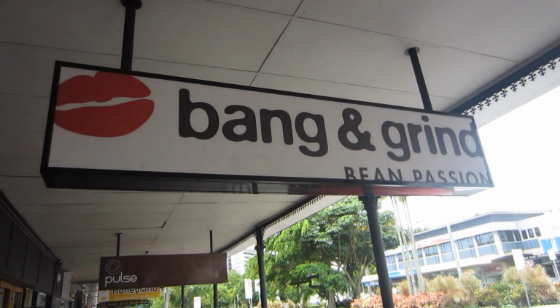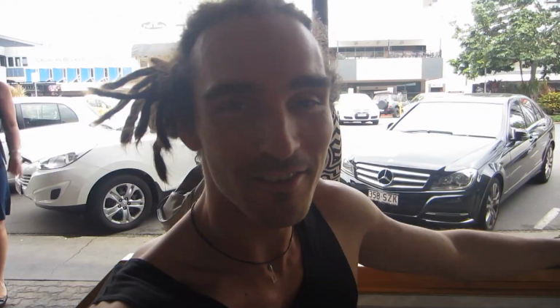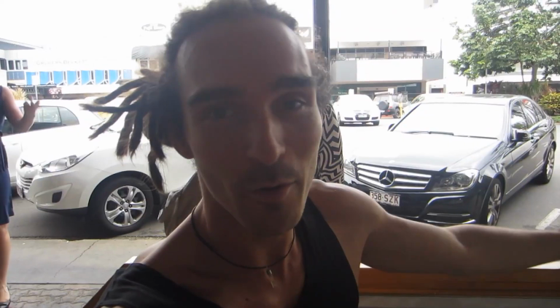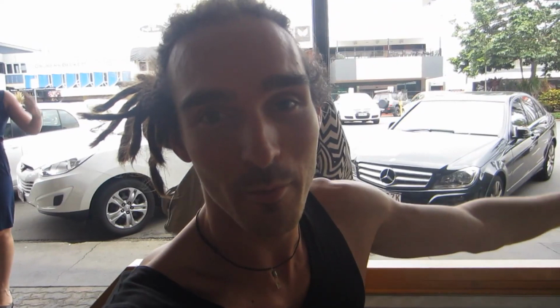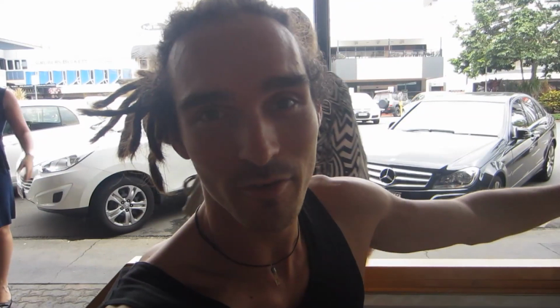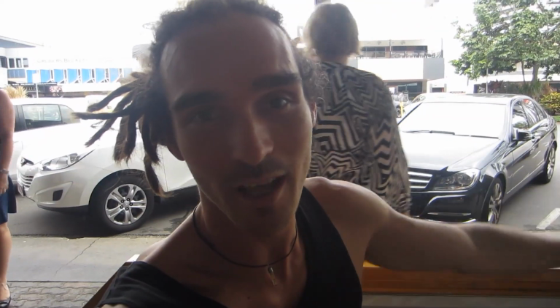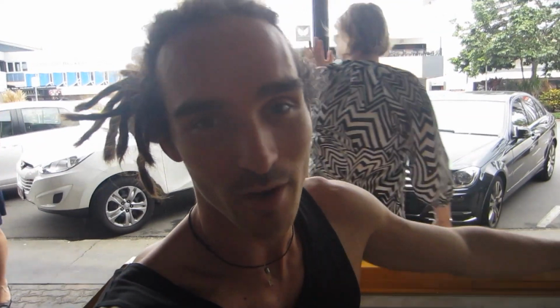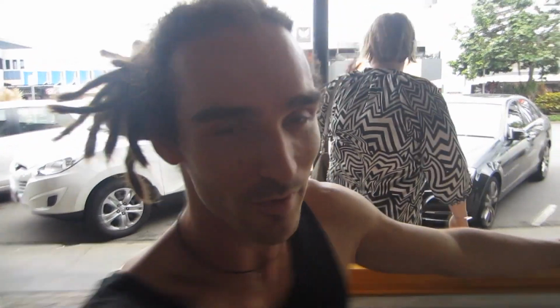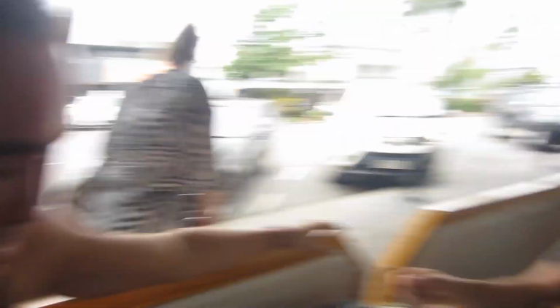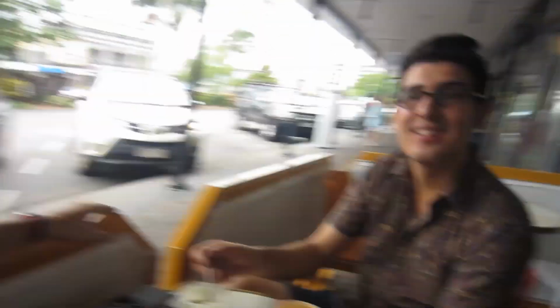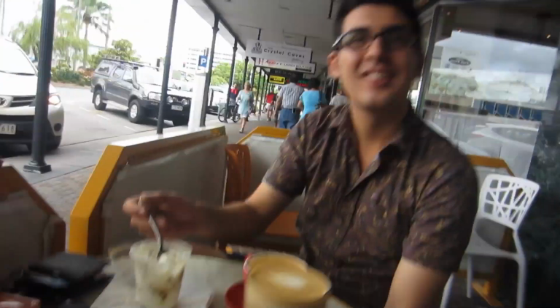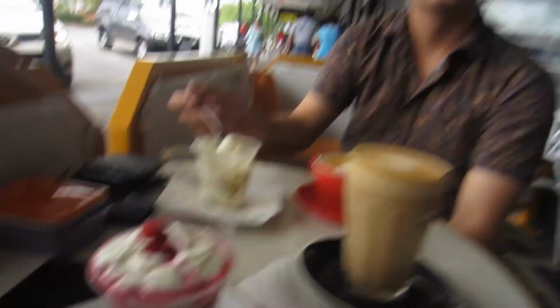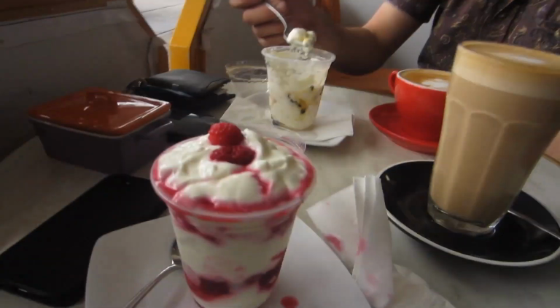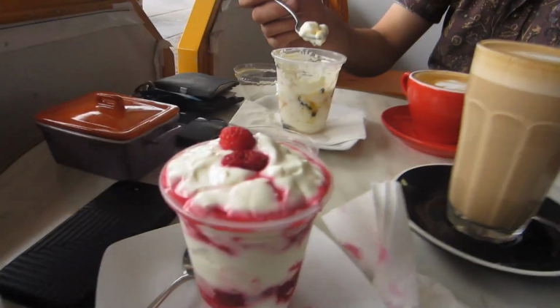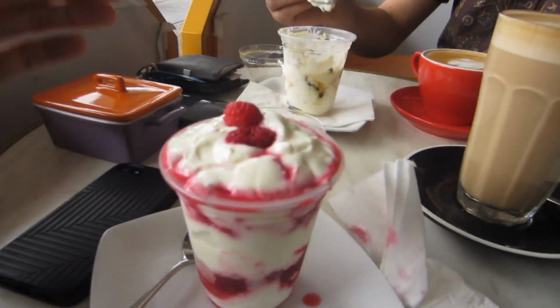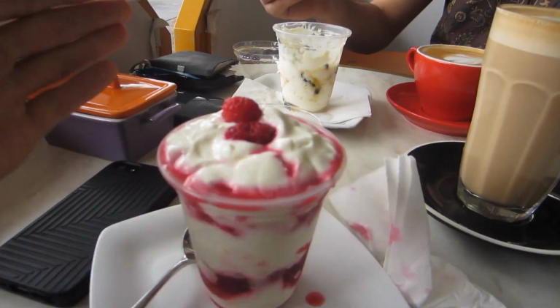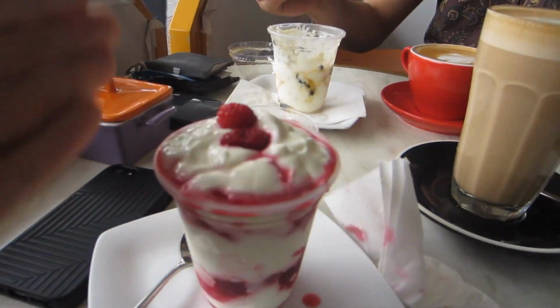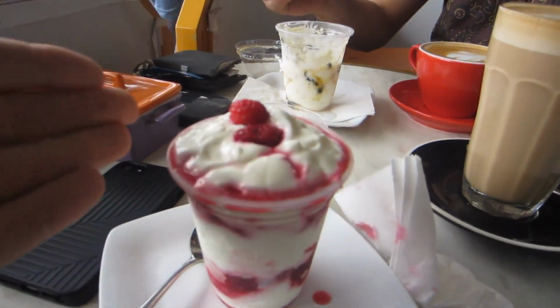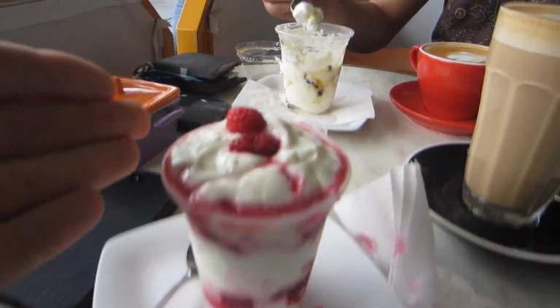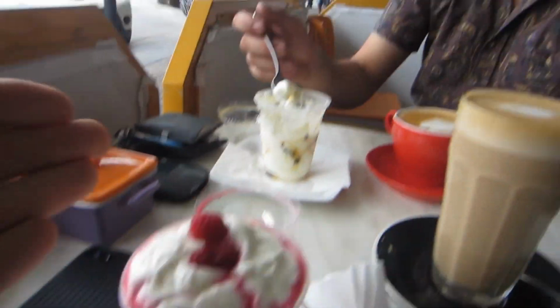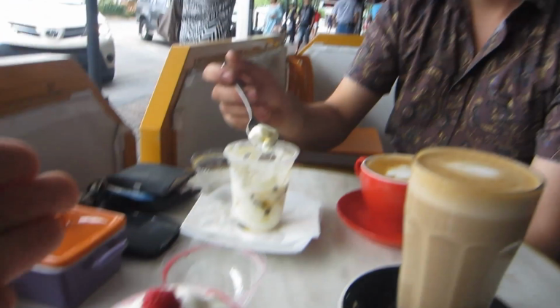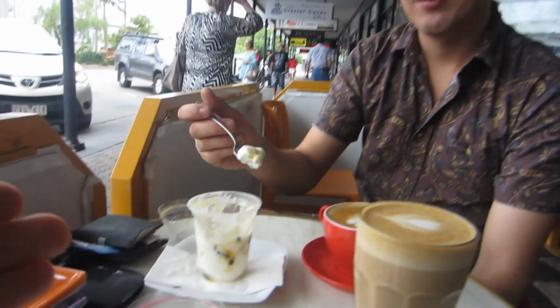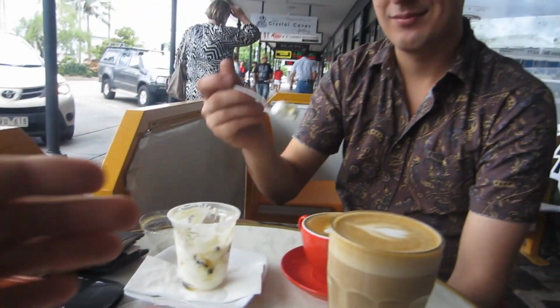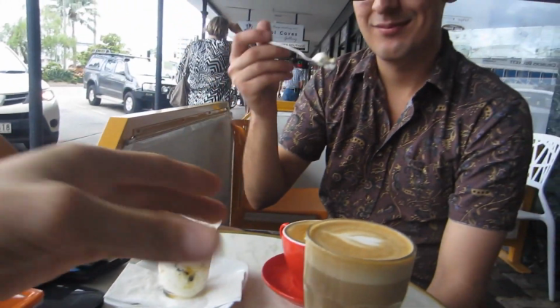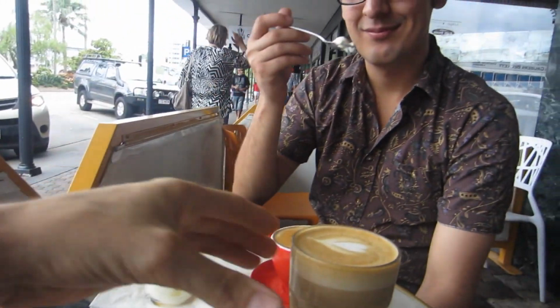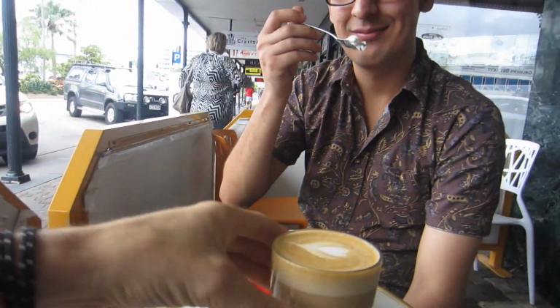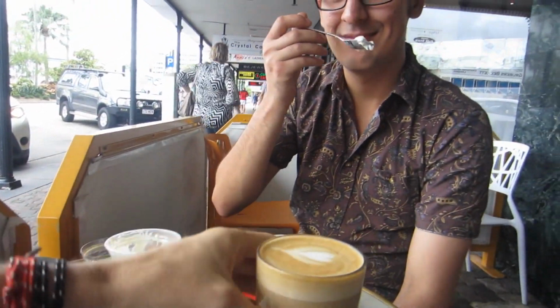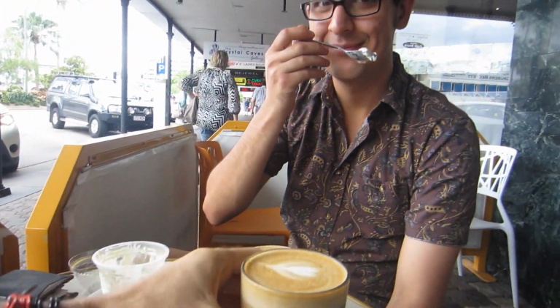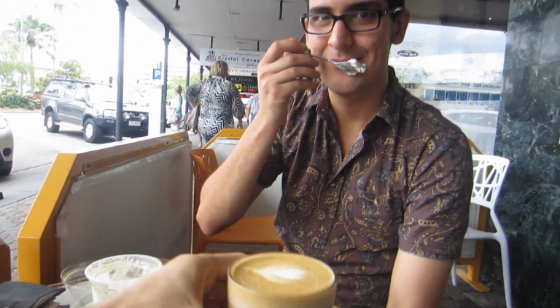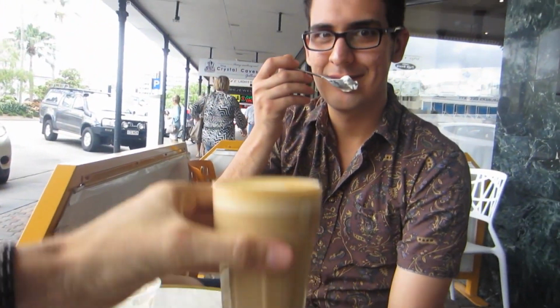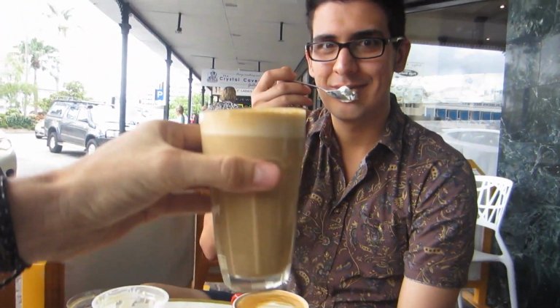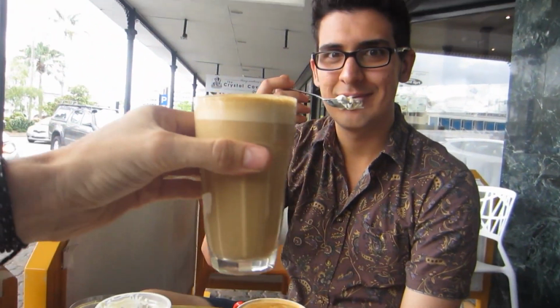We've come out for a late breakfast. We've got some yogurts again, got our coffees. Cheers, man.